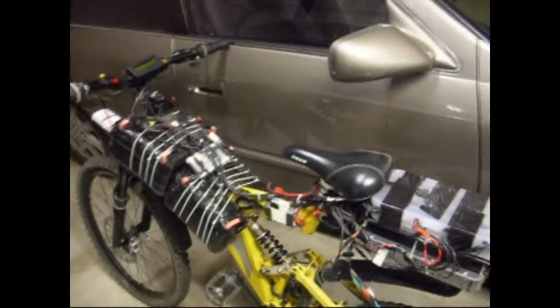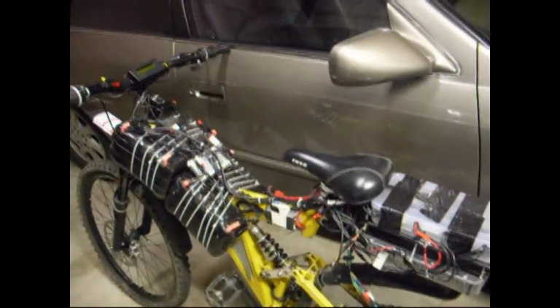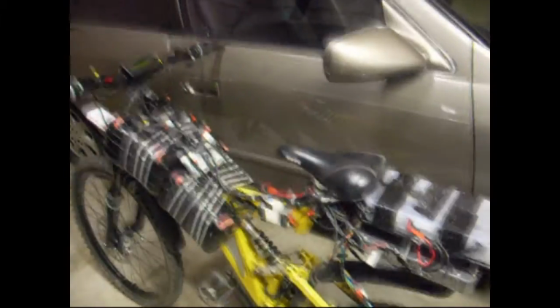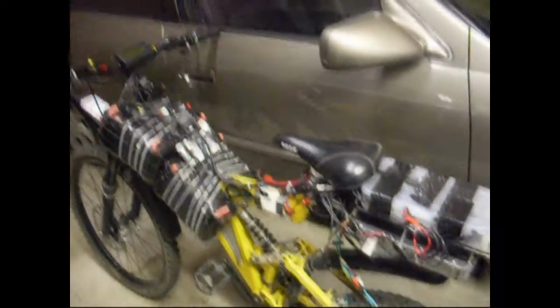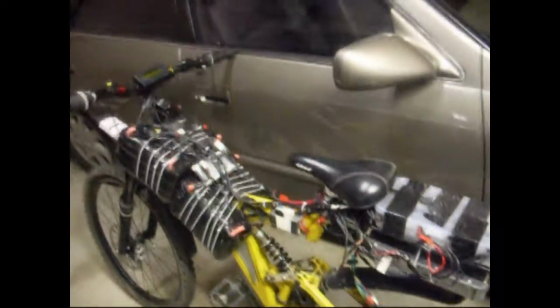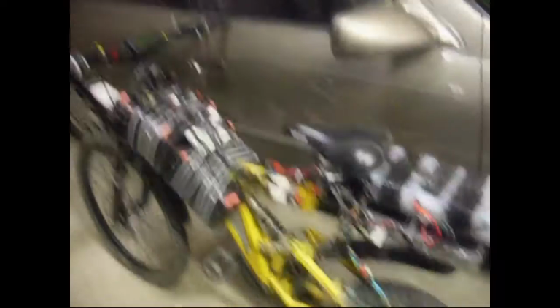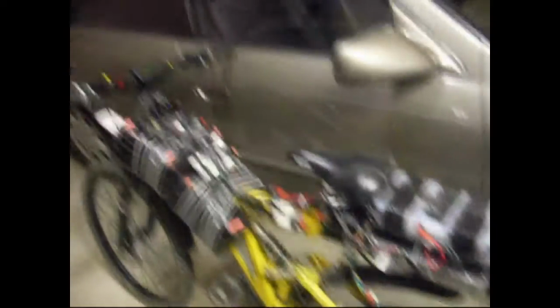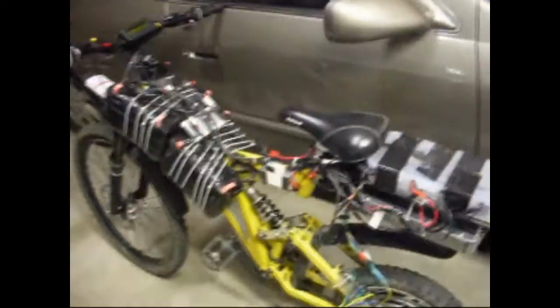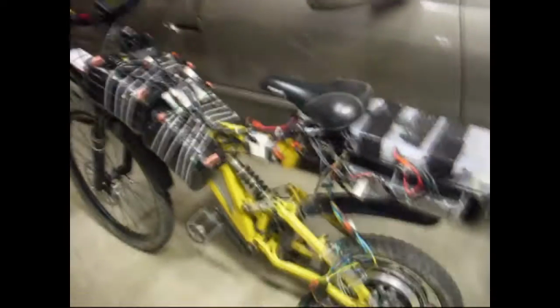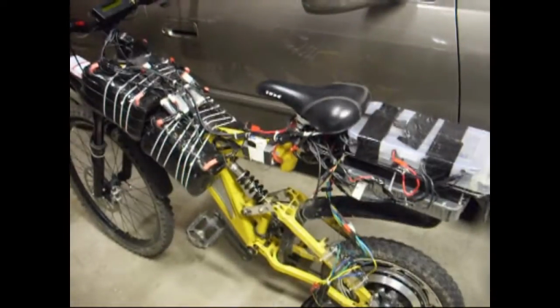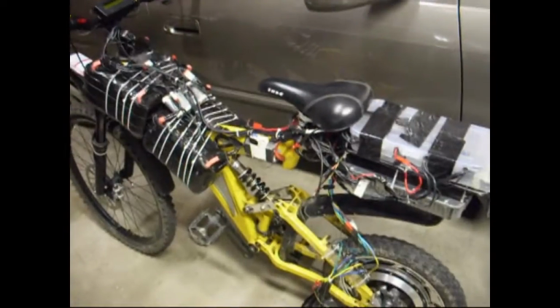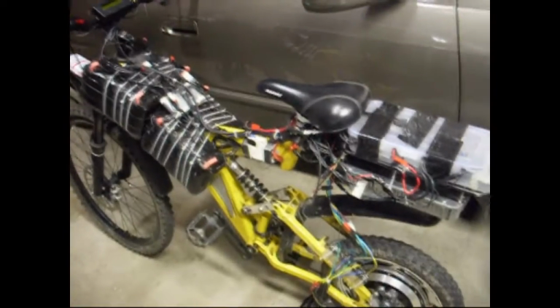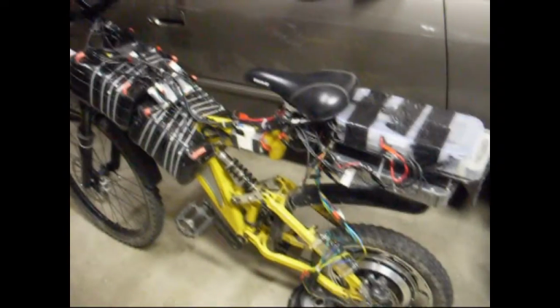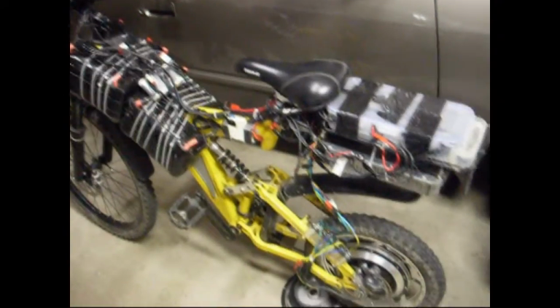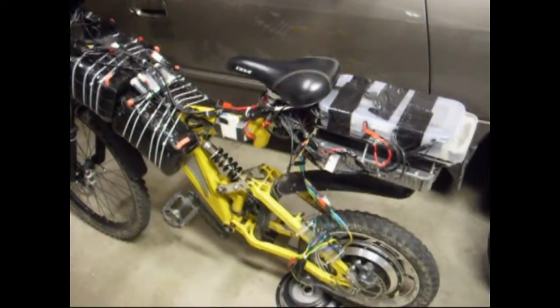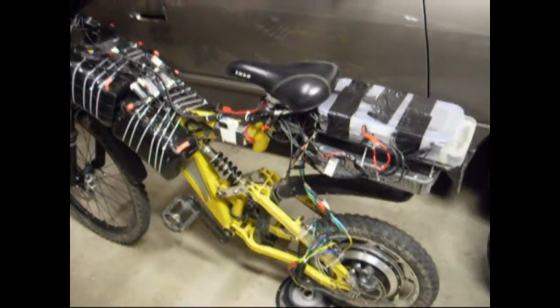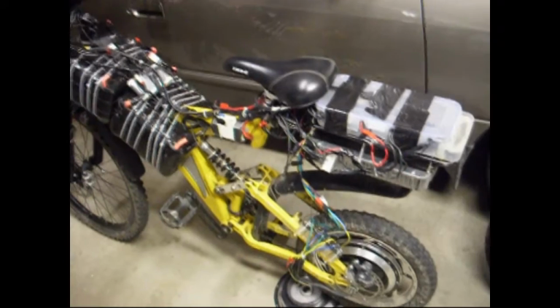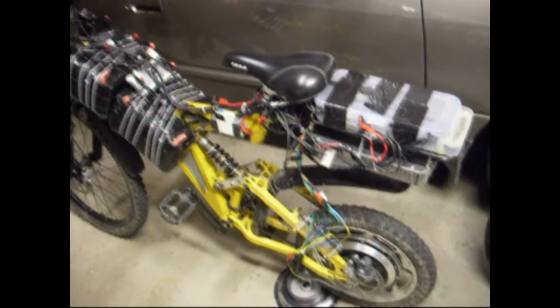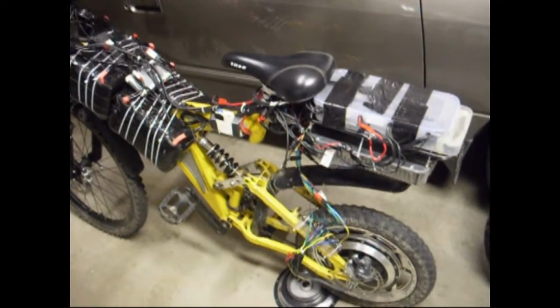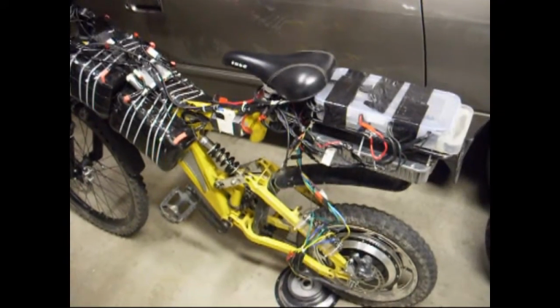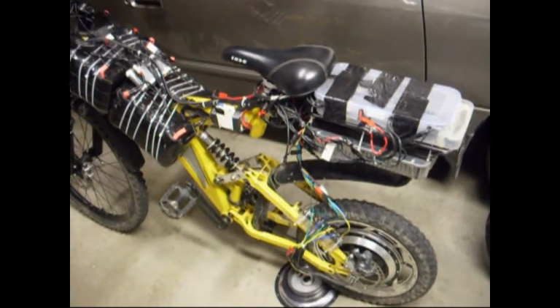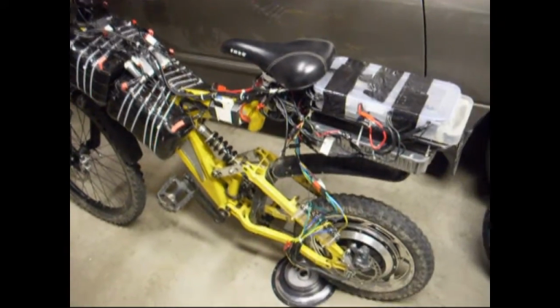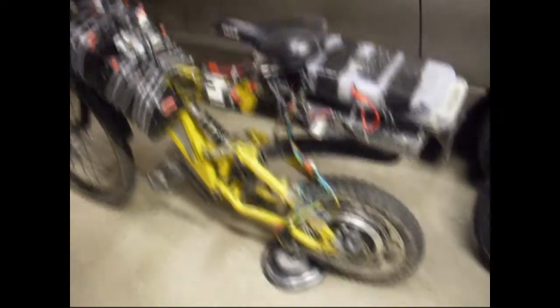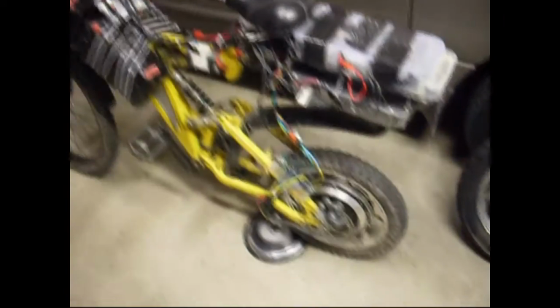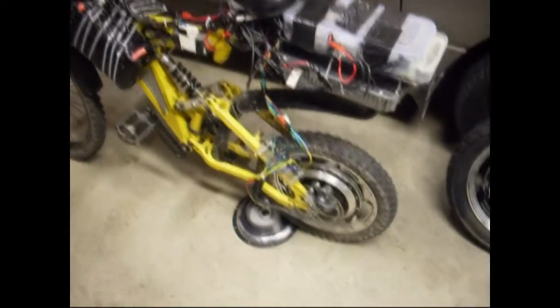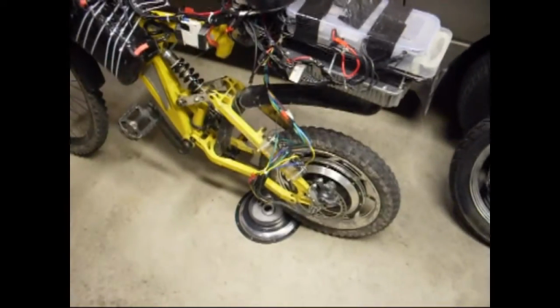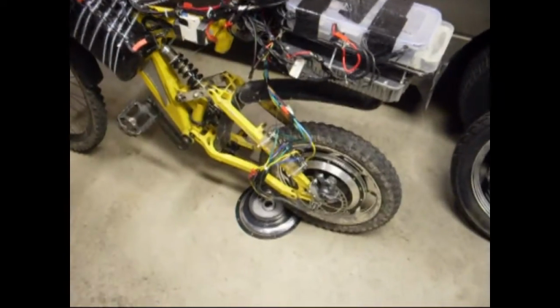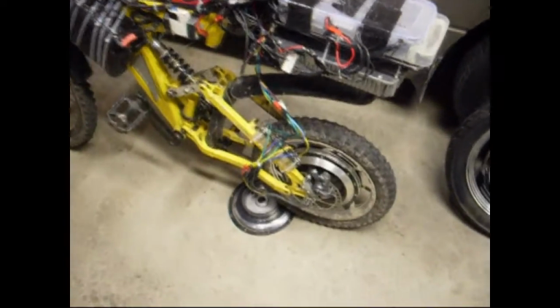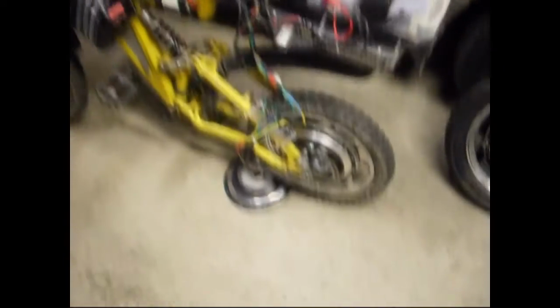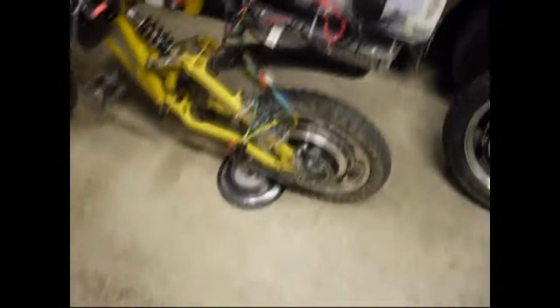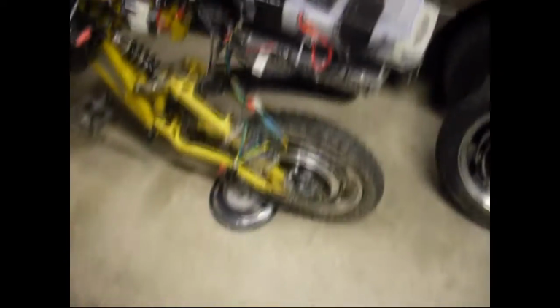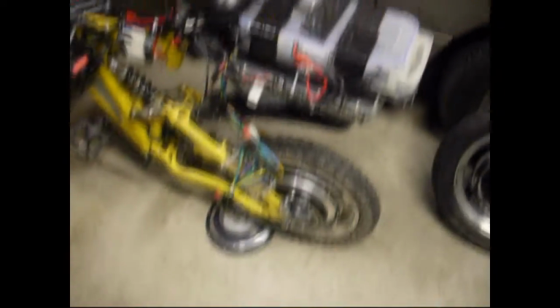So in total, let's just say 25 pounds reduced off the bike, which makes quite a difference when you ride it. I'm going to show you my build.